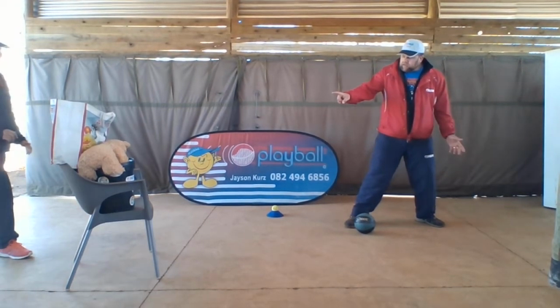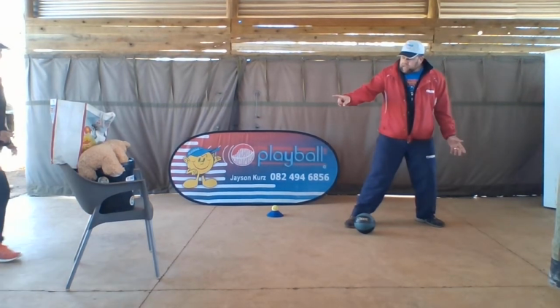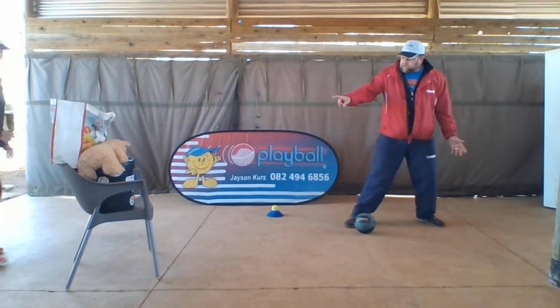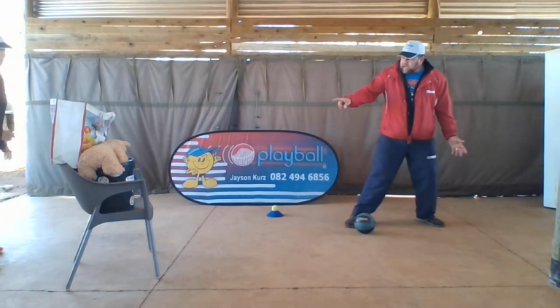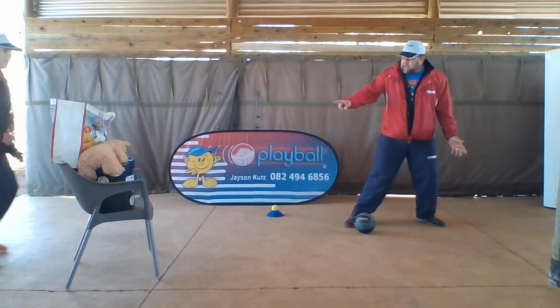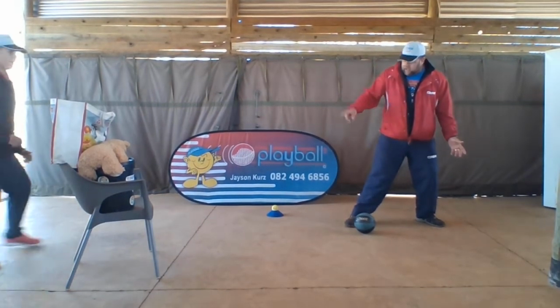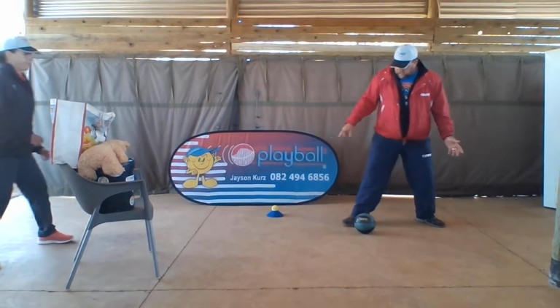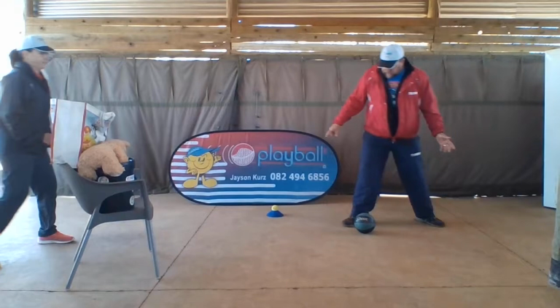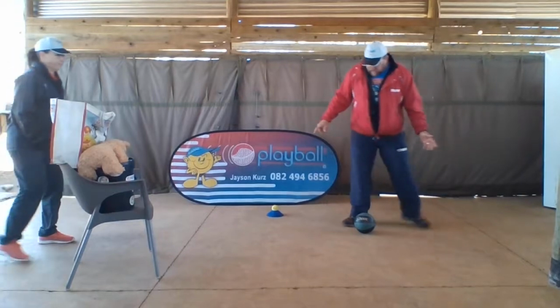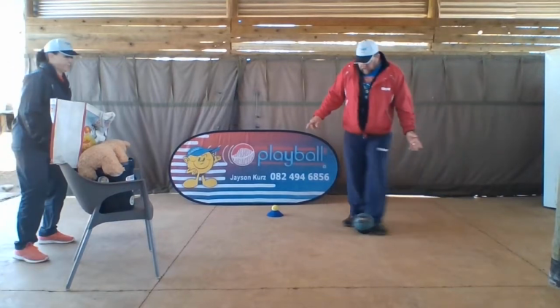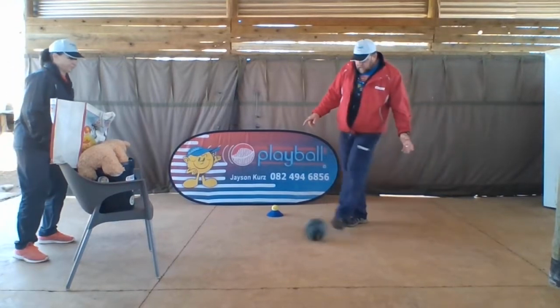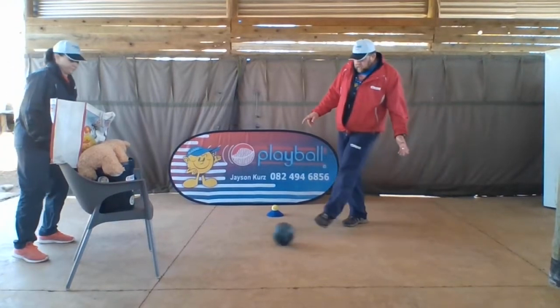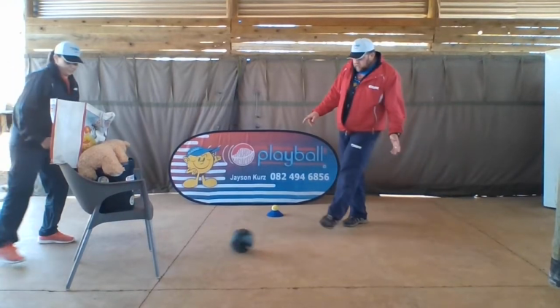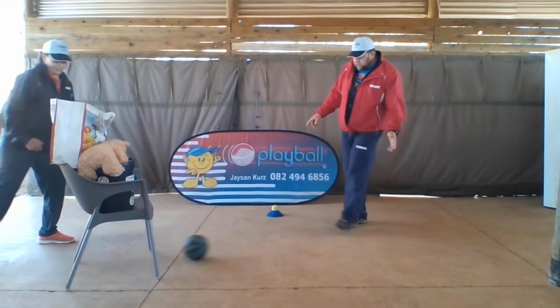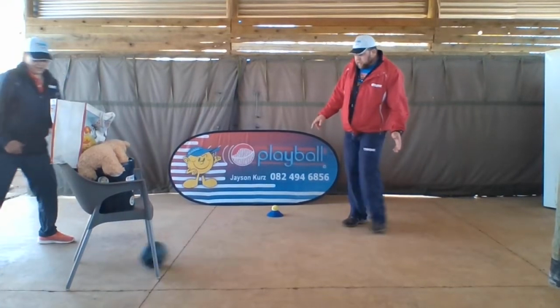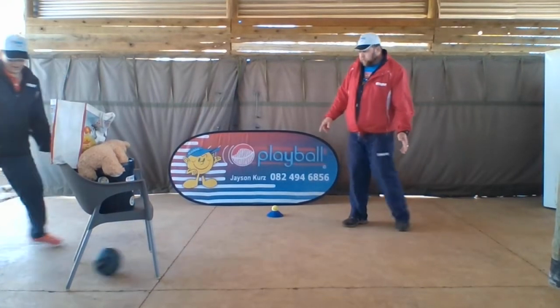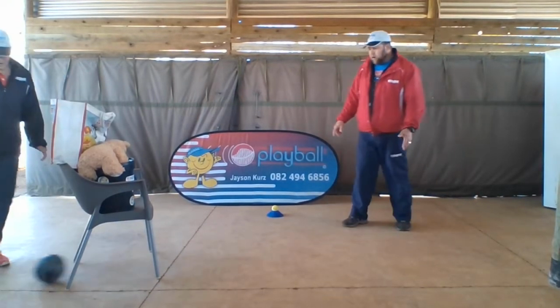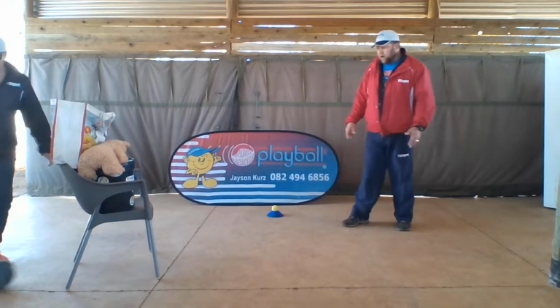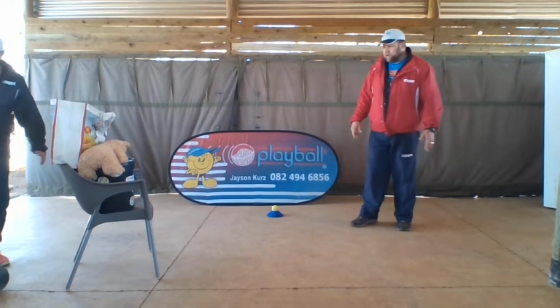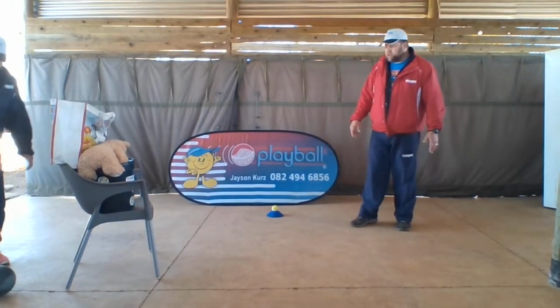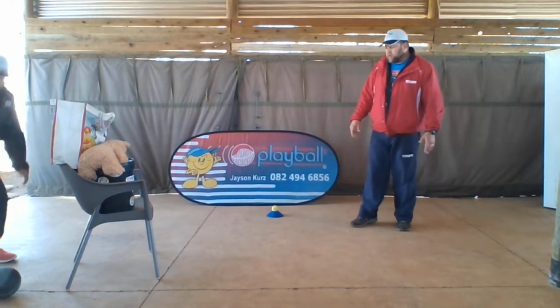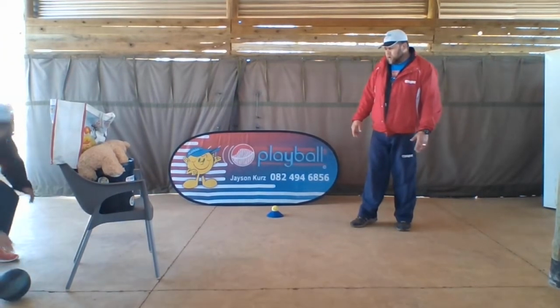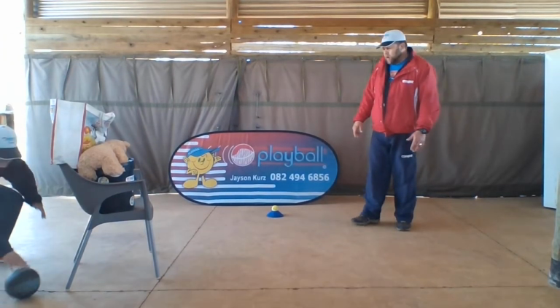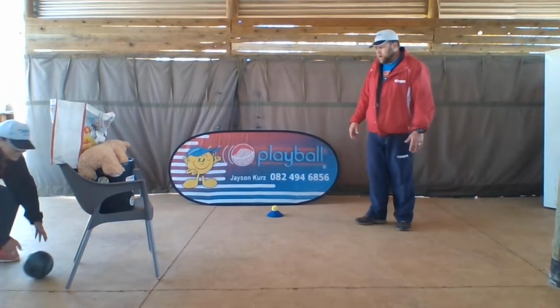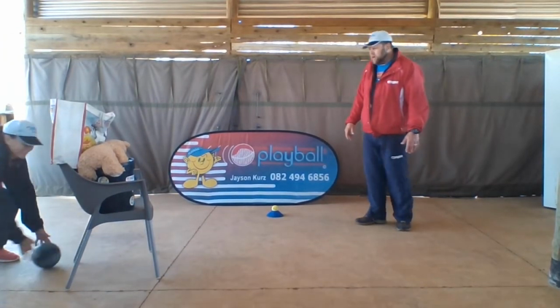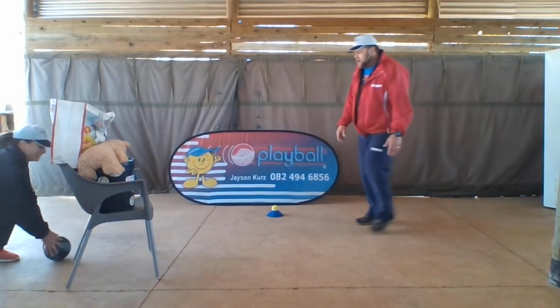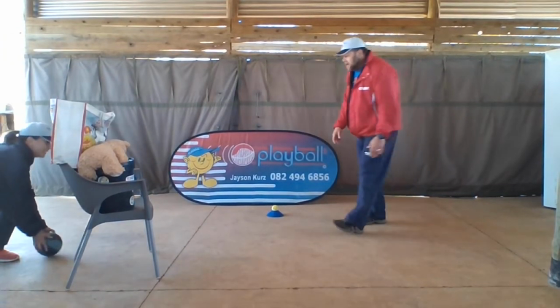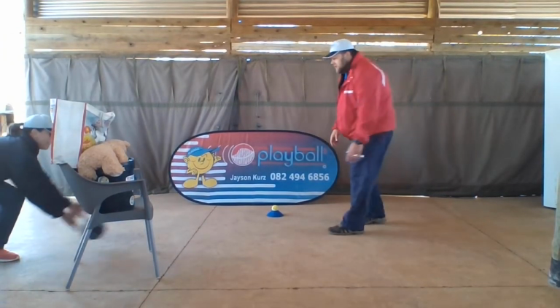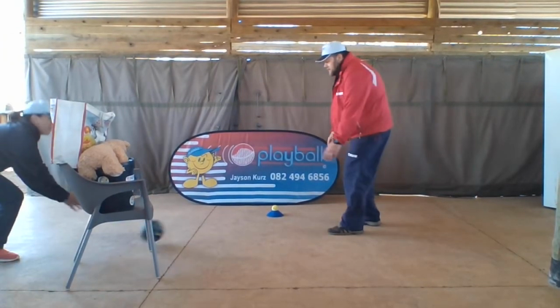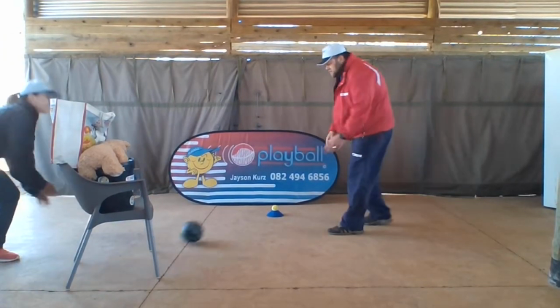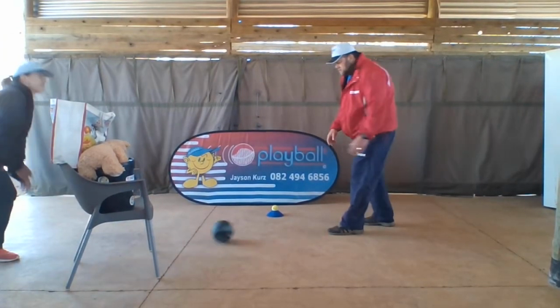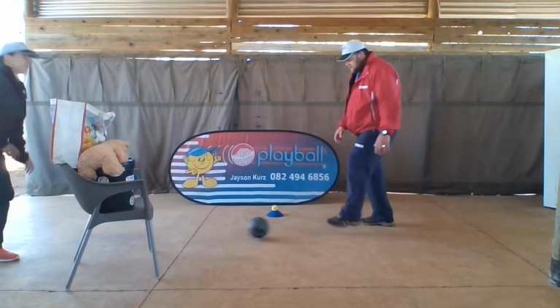Untitrace, ready? Here we go. Sweep! Yay, score! Thanks Untitrace.